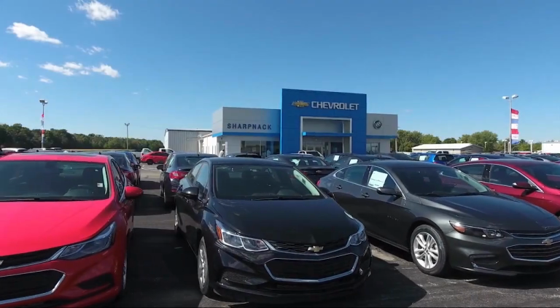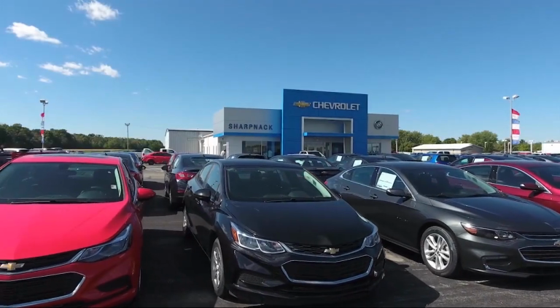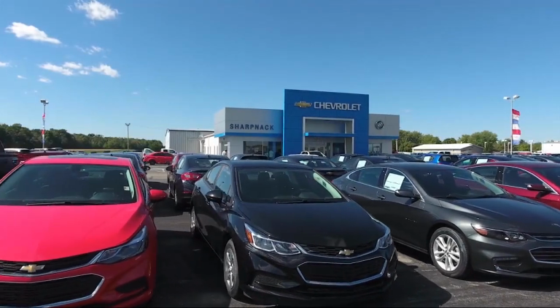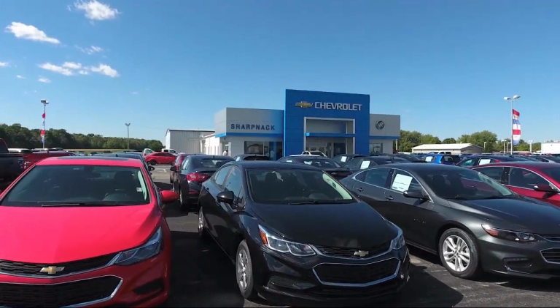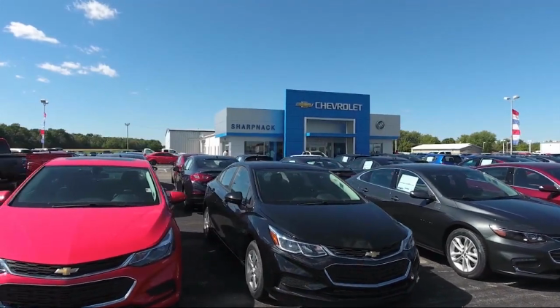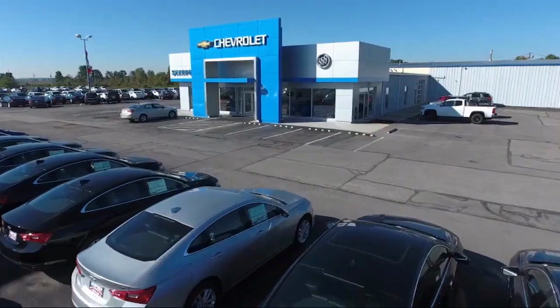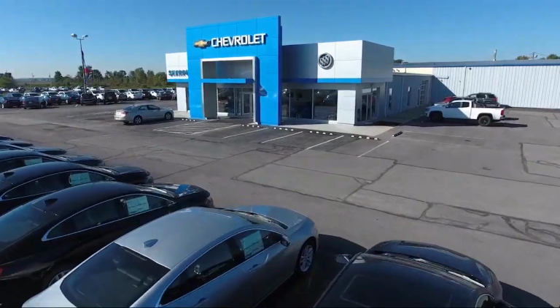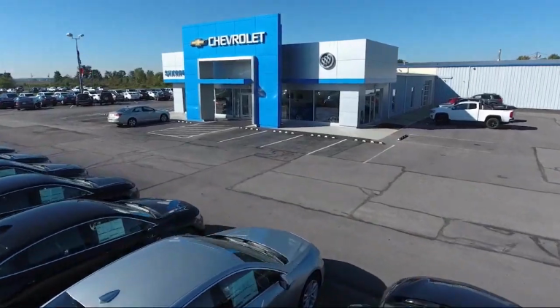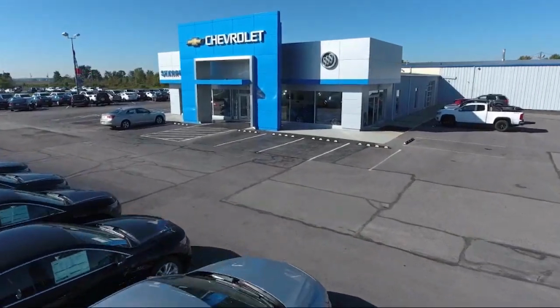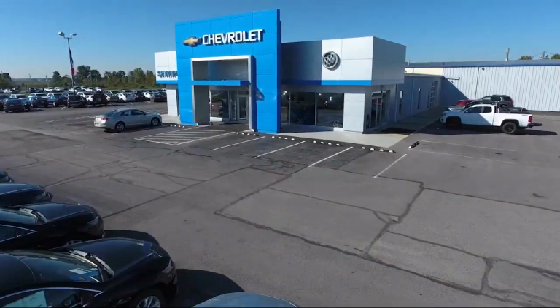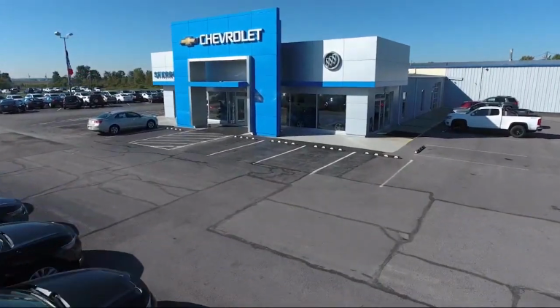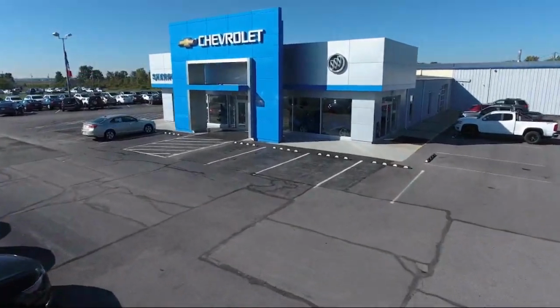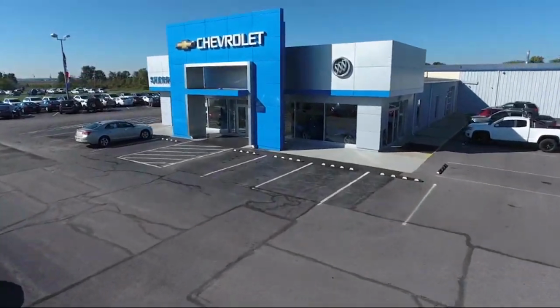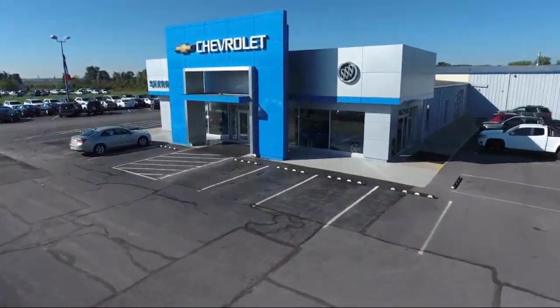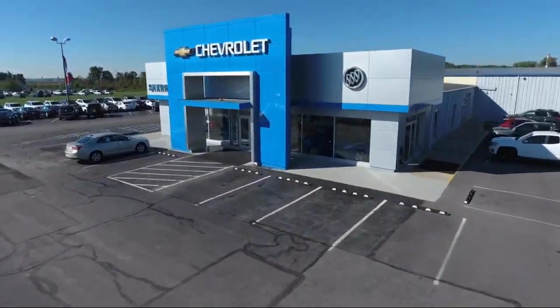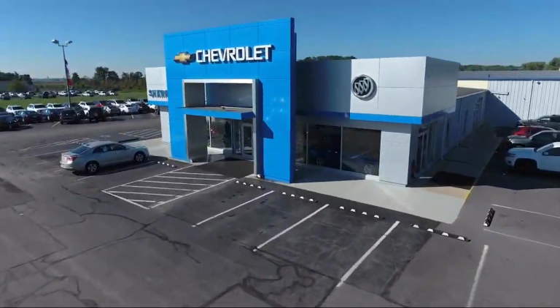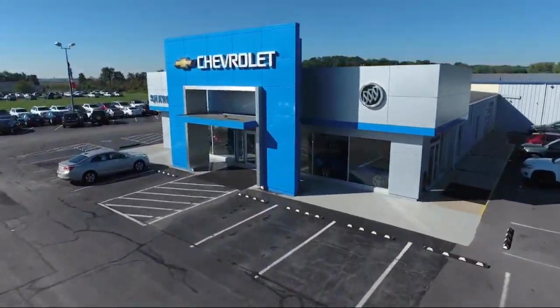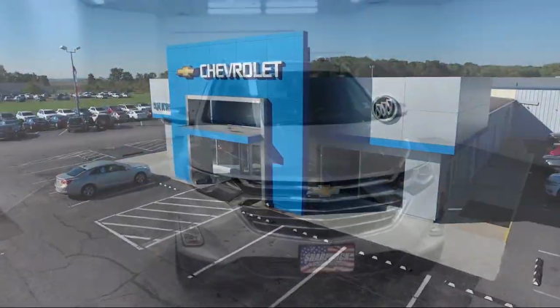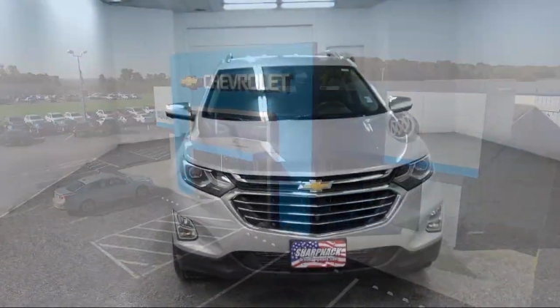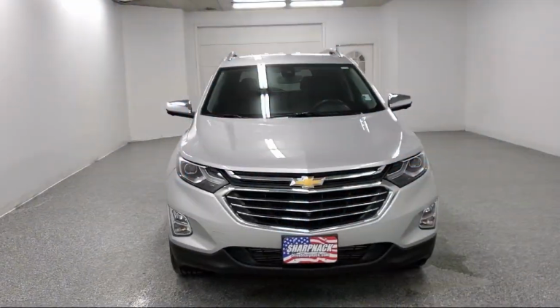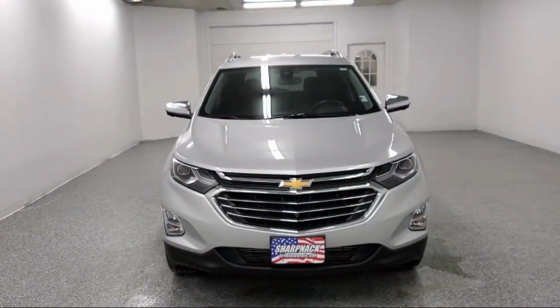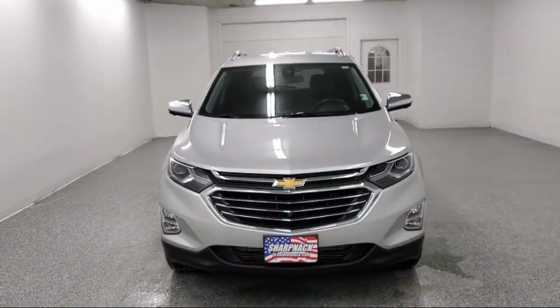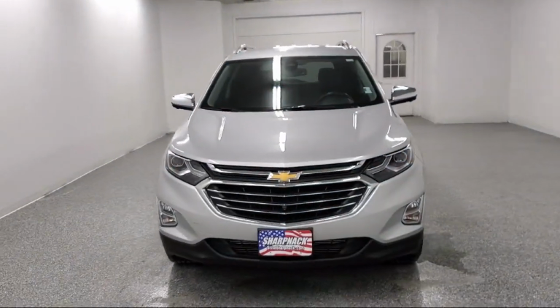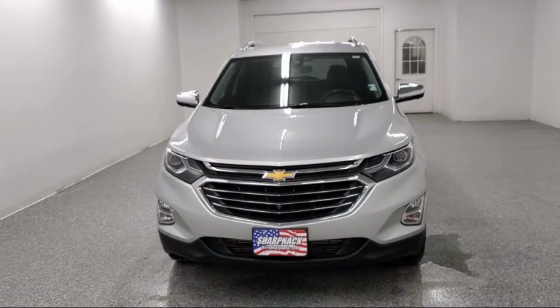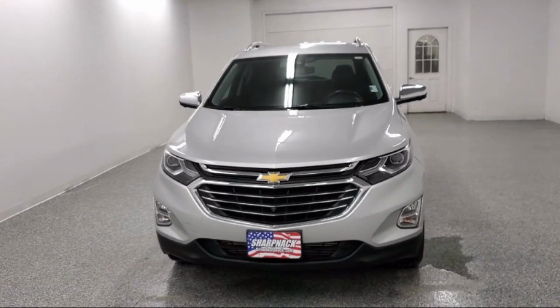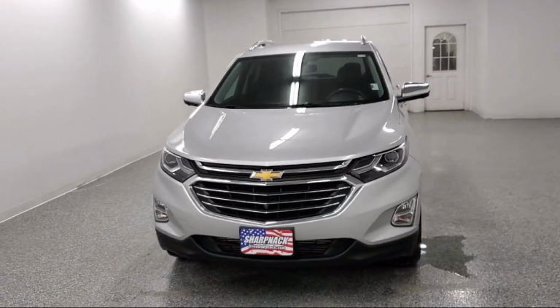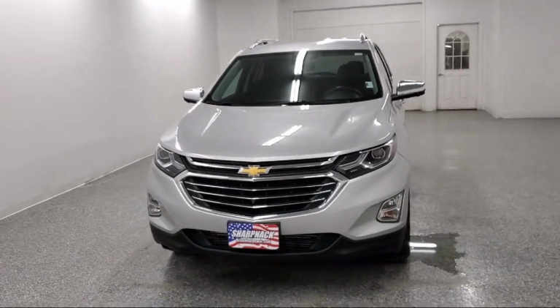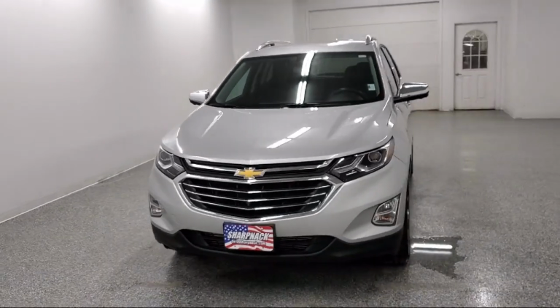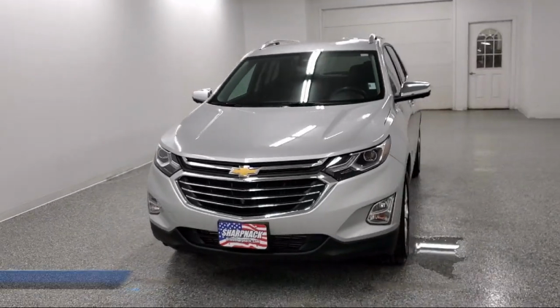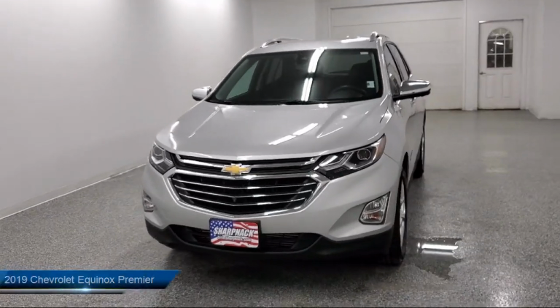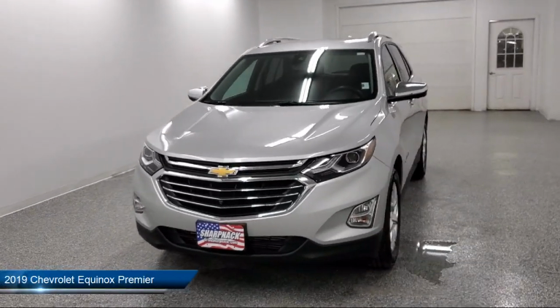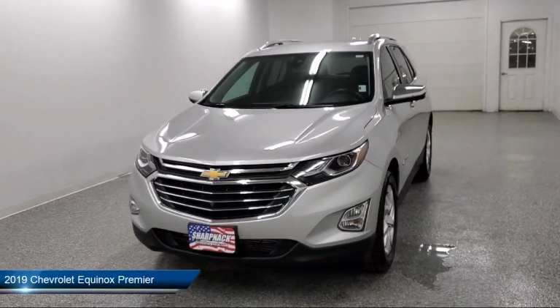Welcome to Sharpknax Chevrolet Buick Cadillac. Here's a look at another one of our great vehicles from our inventory.